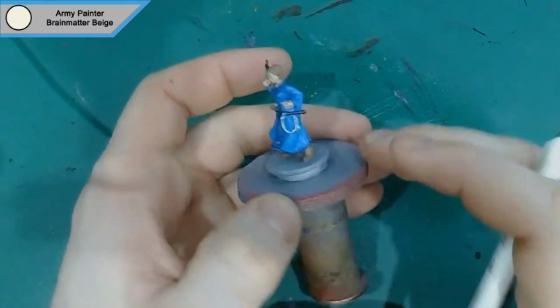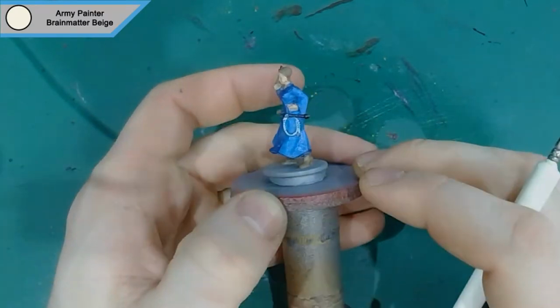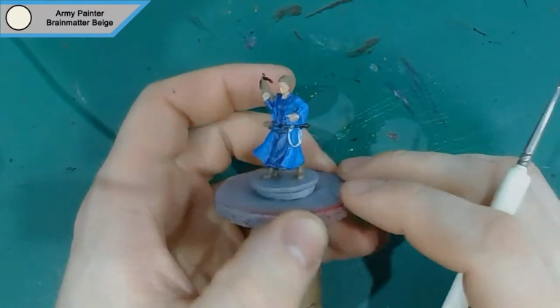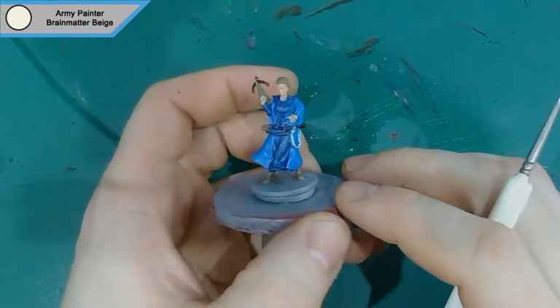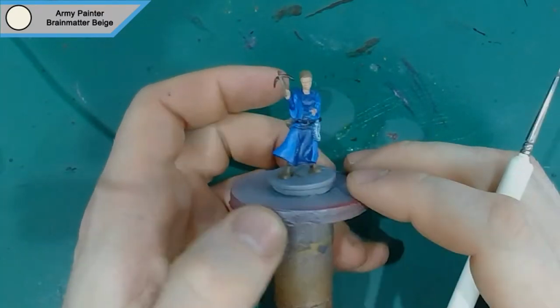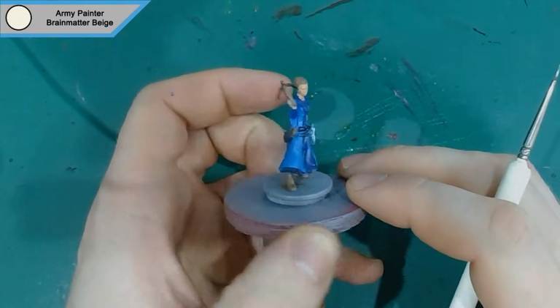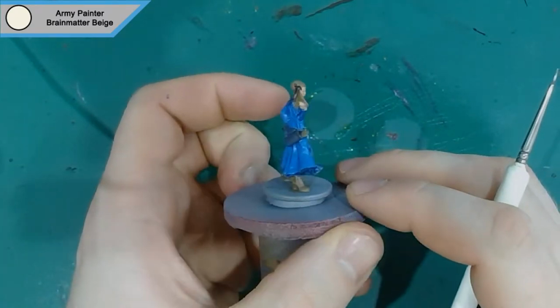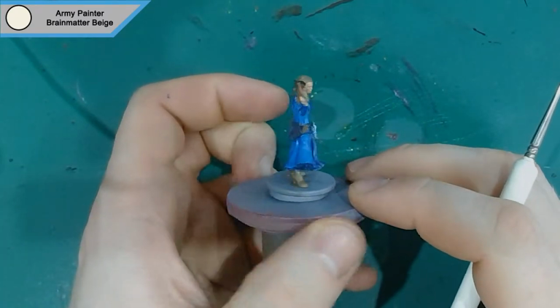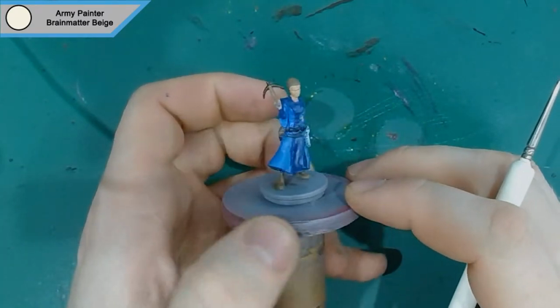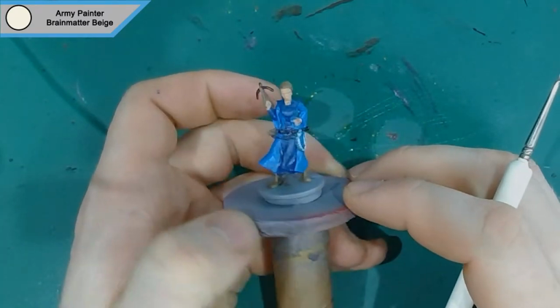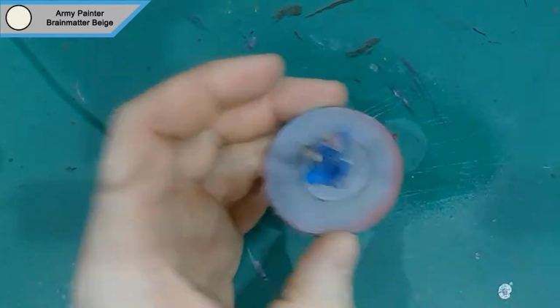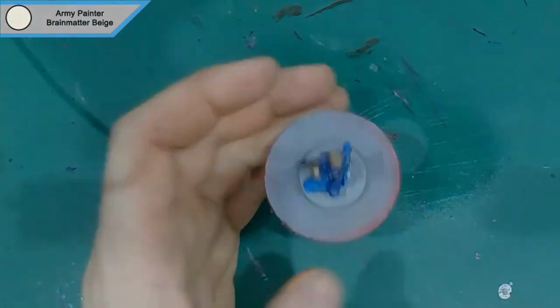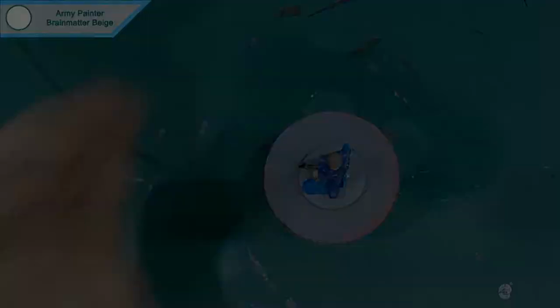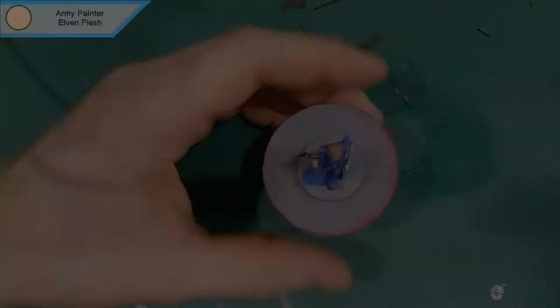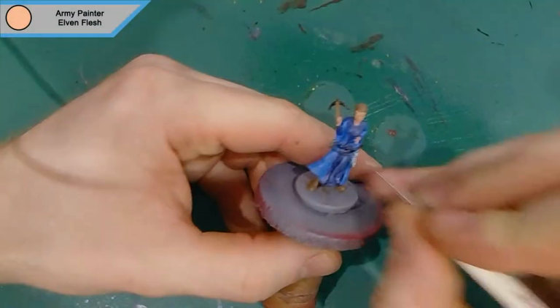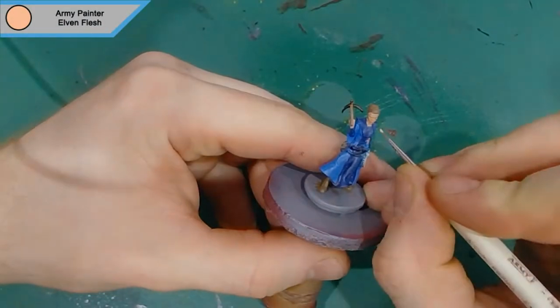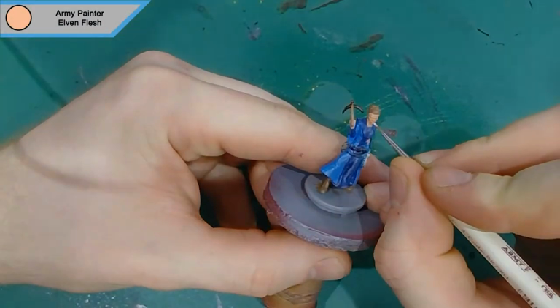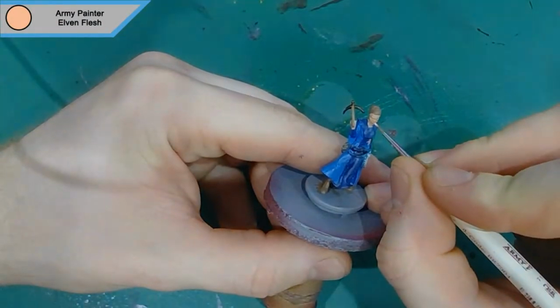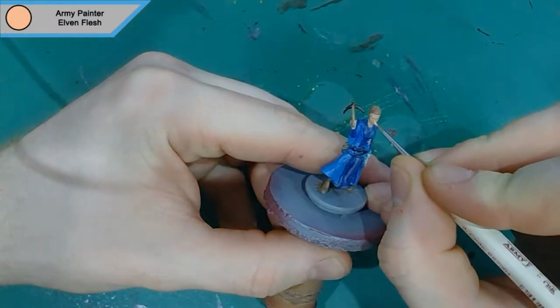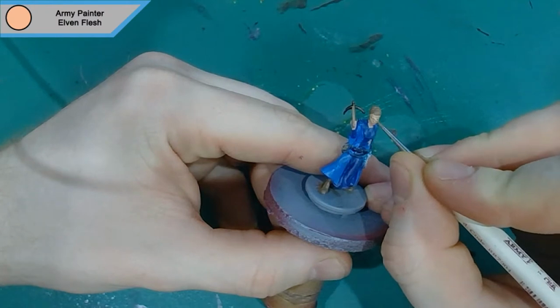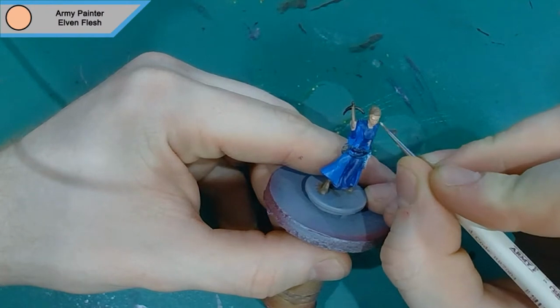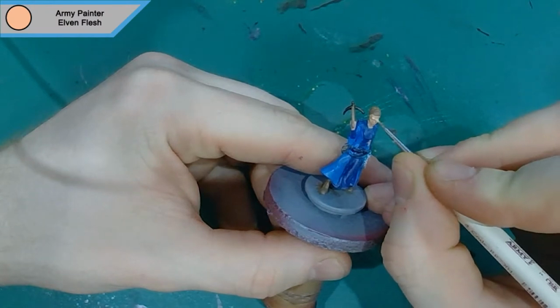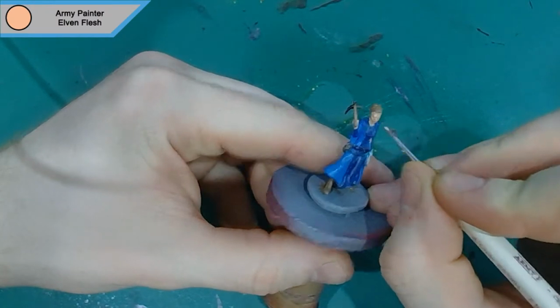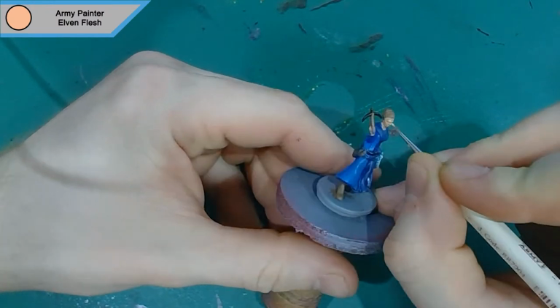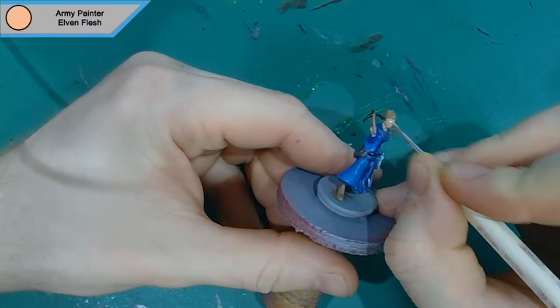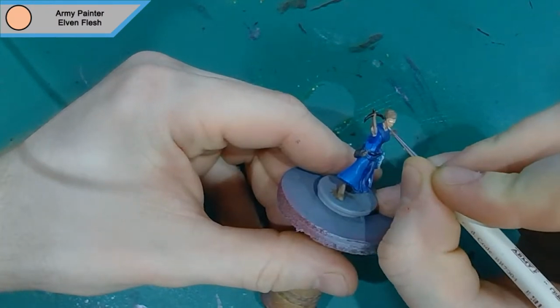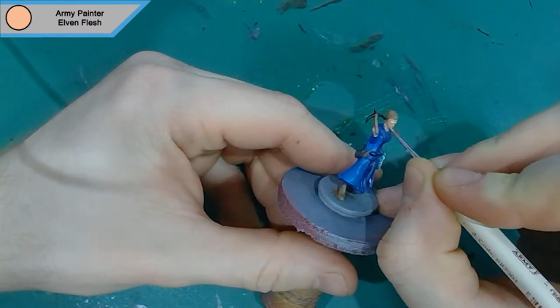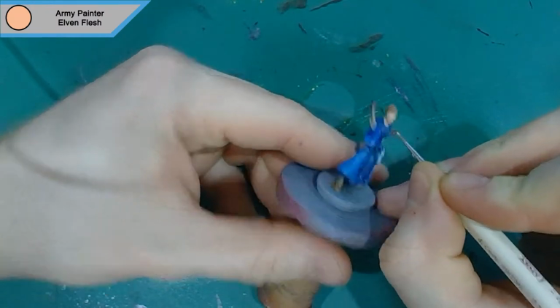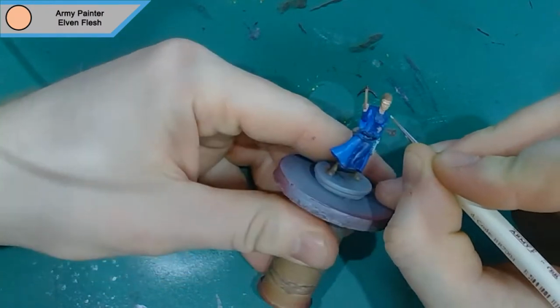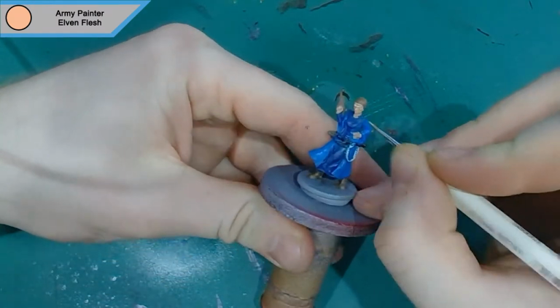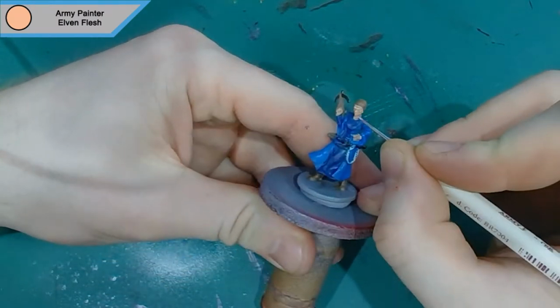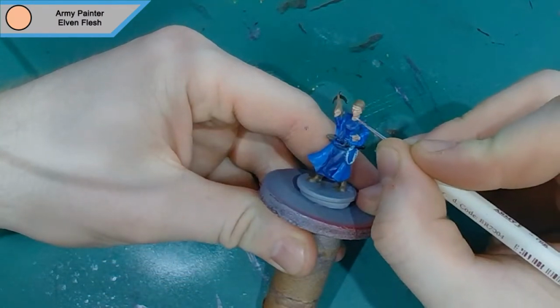Then we move on to the first of the highlights, which is Army Painter's Elven Flesh, and this is just applied to all the raised areas on the skin.